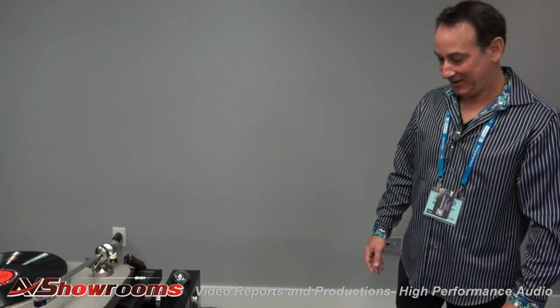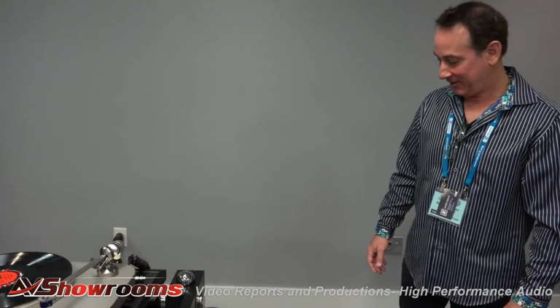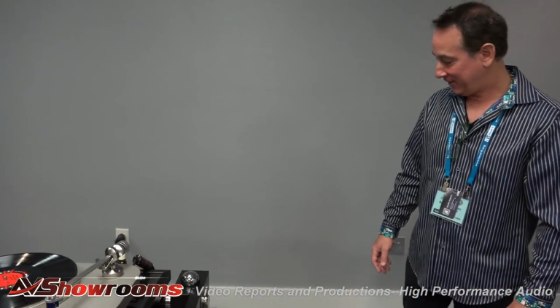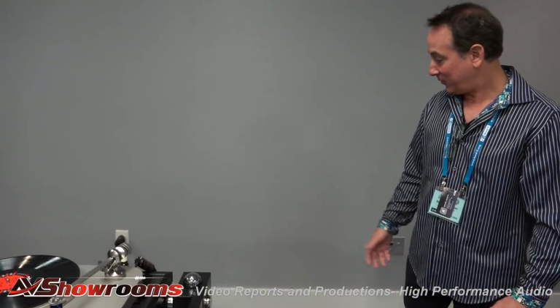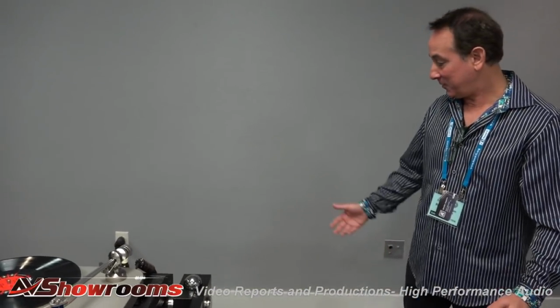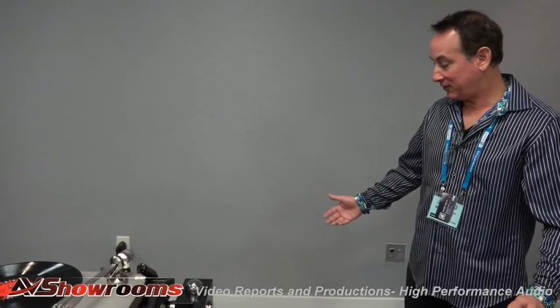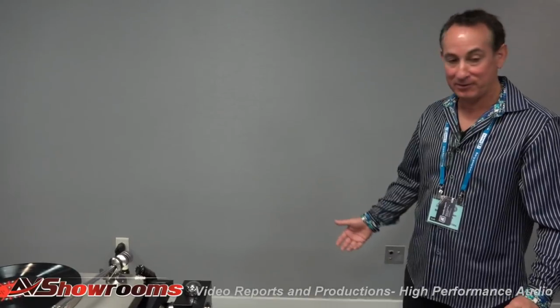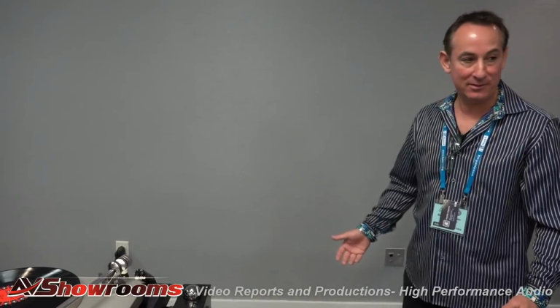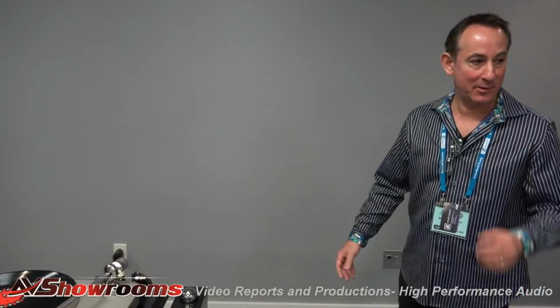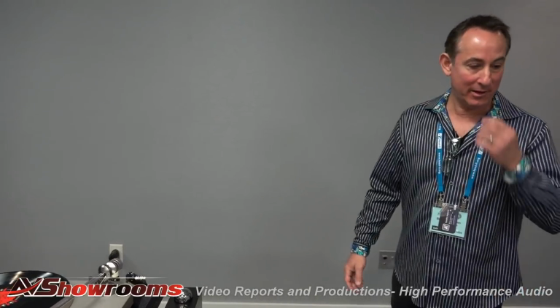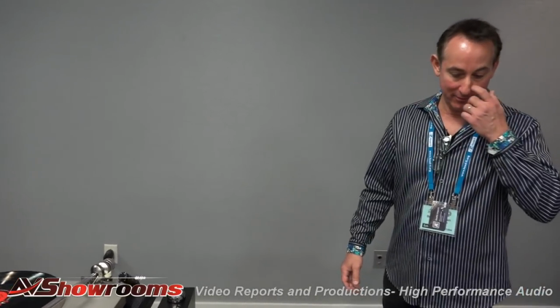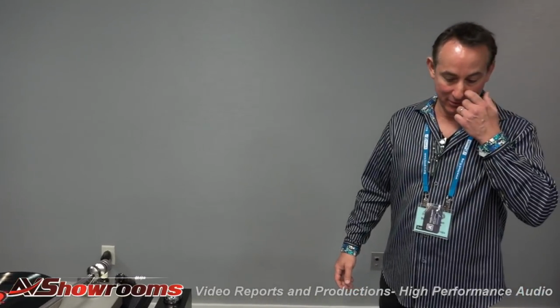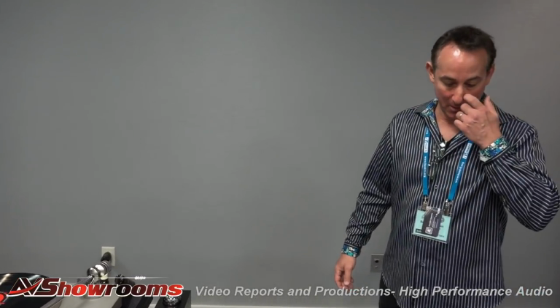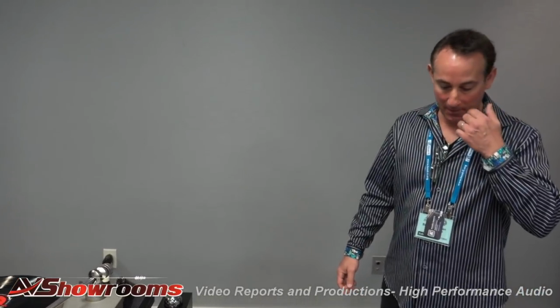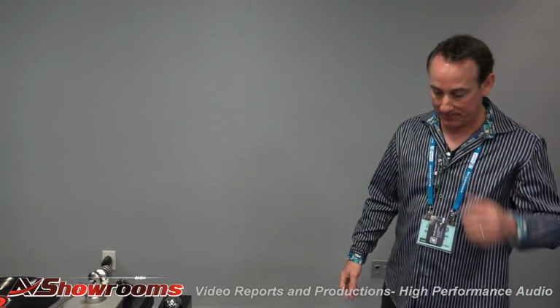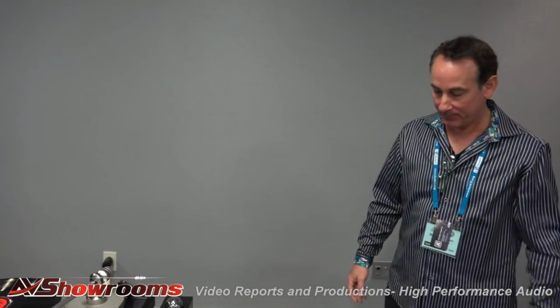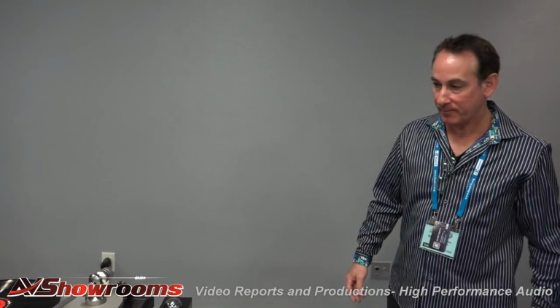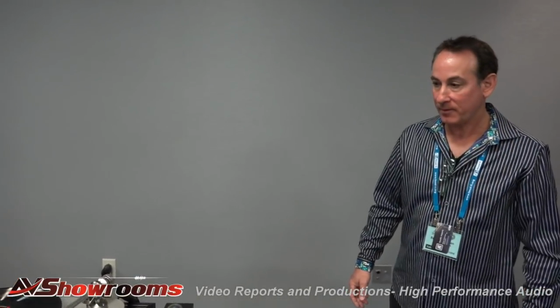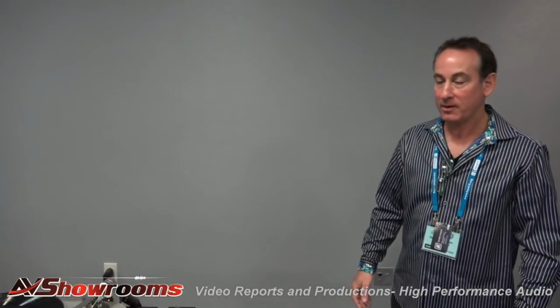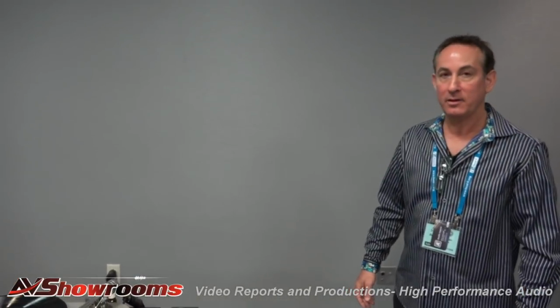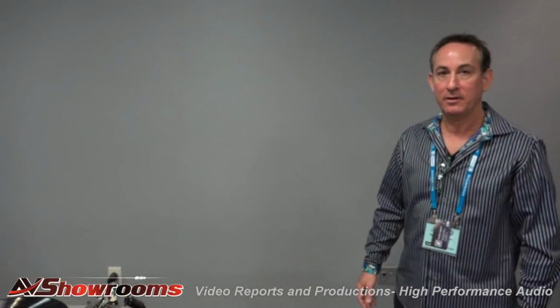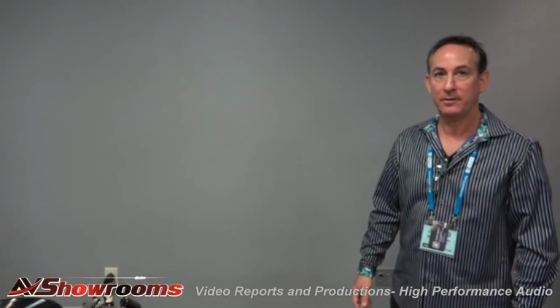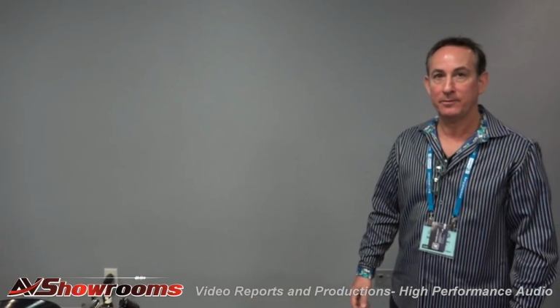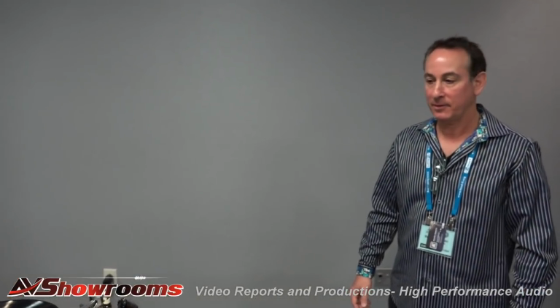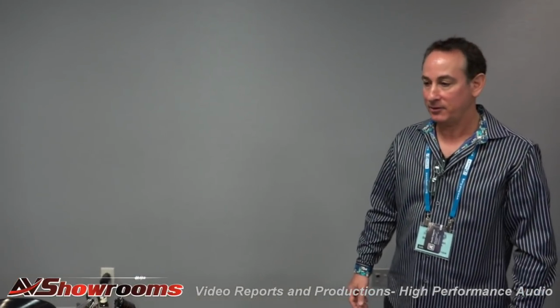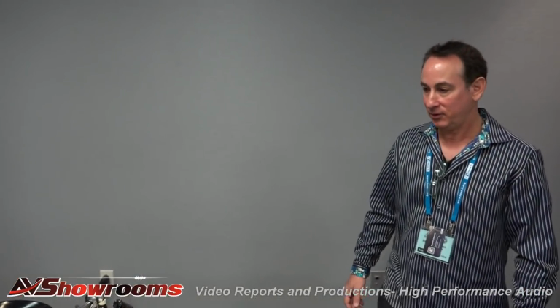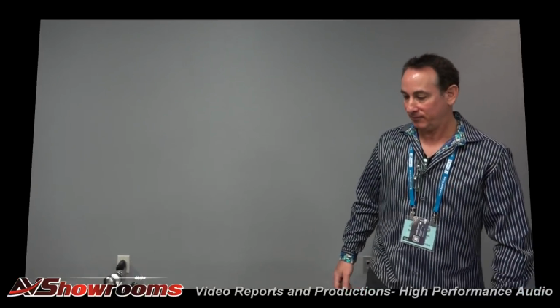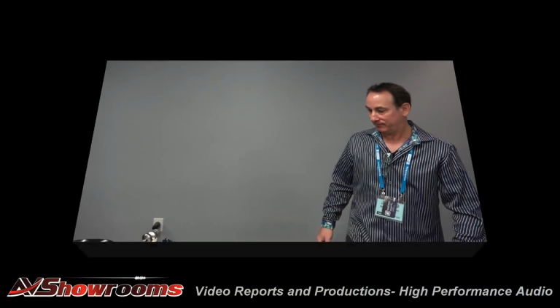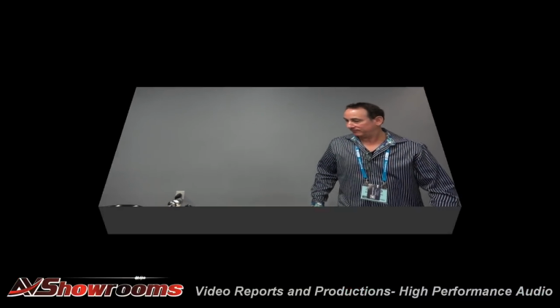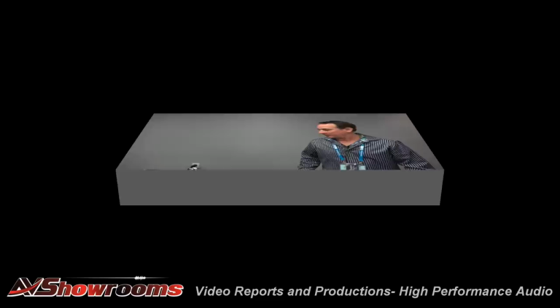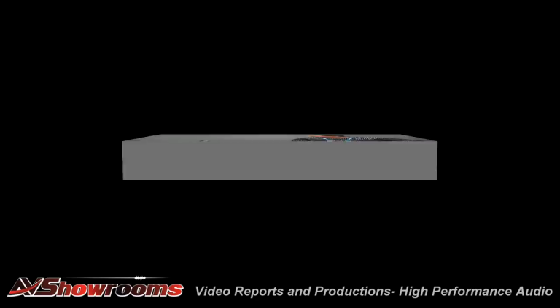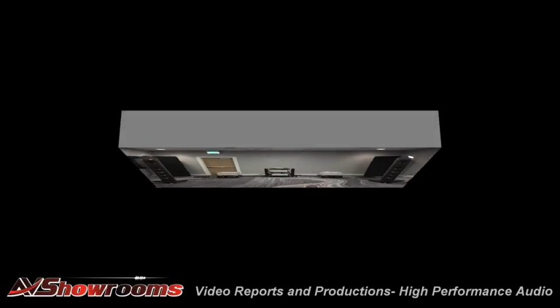And that's pretty much the whole system that we have this year. Can we listen to some music? Sure. Let's spin some up.